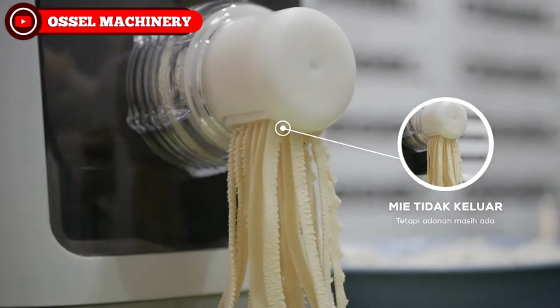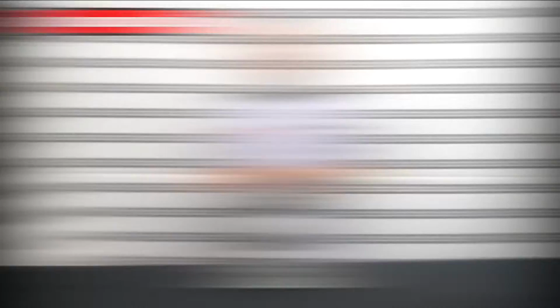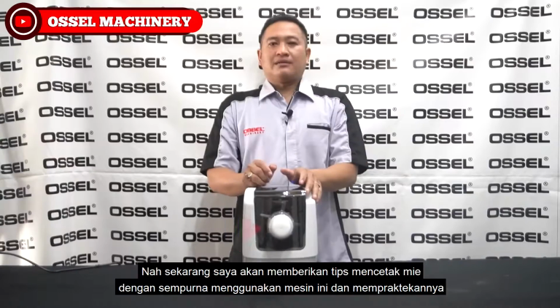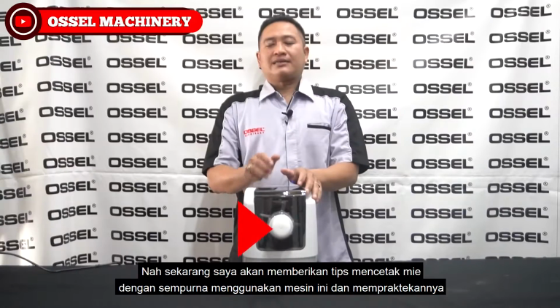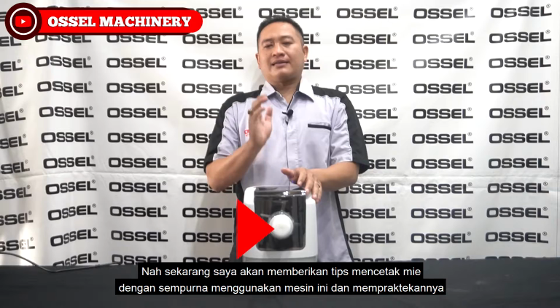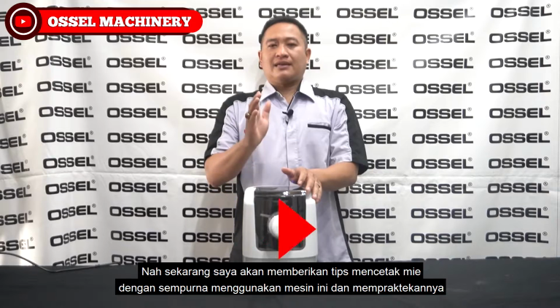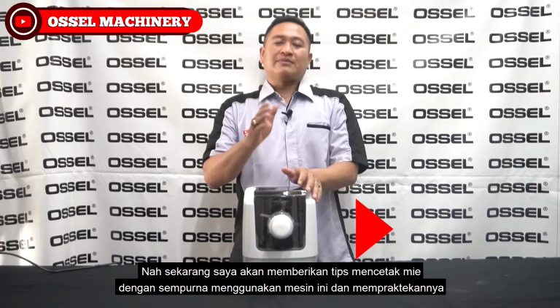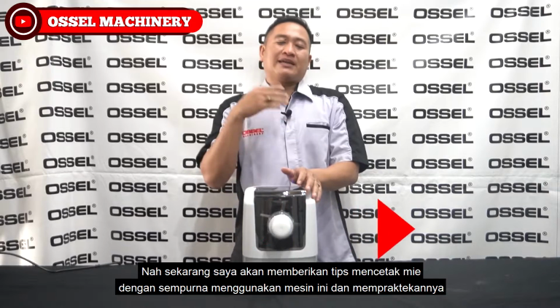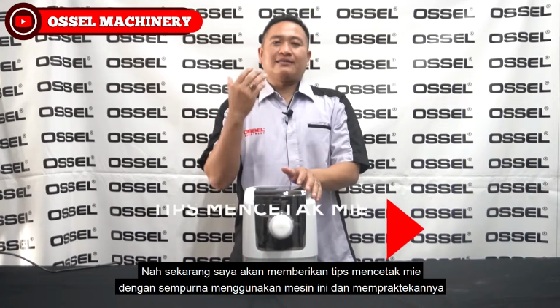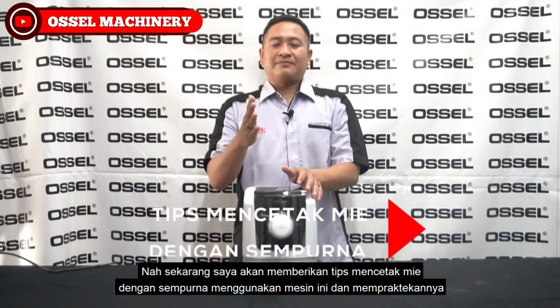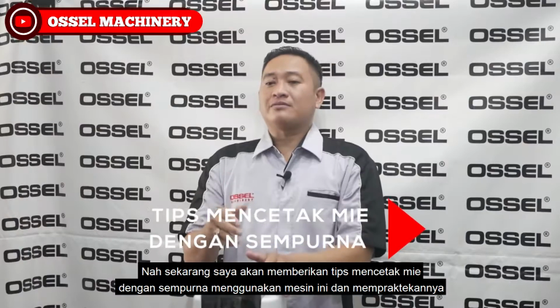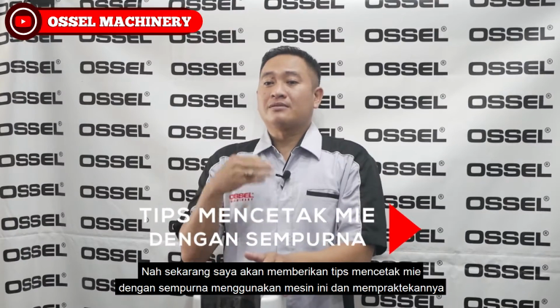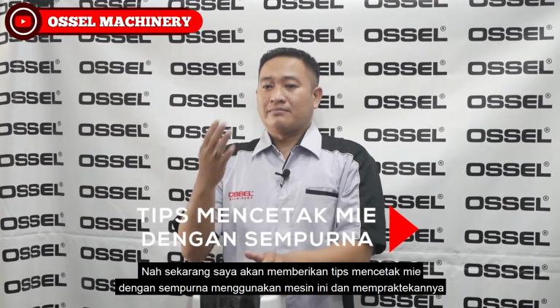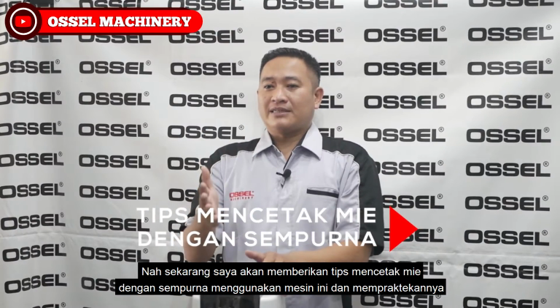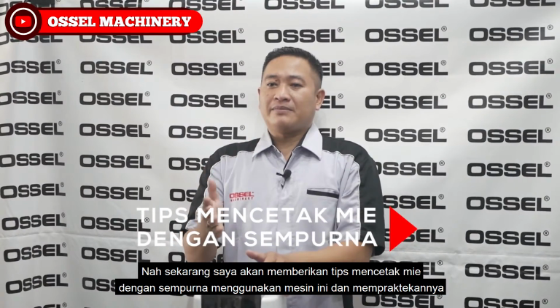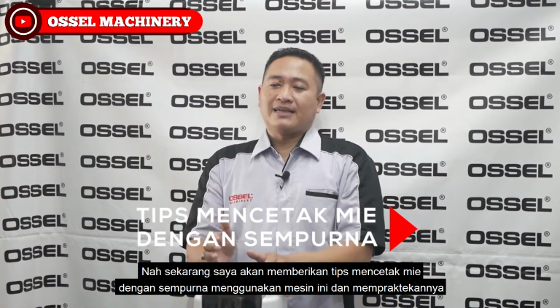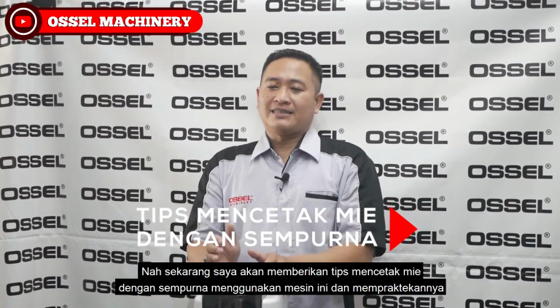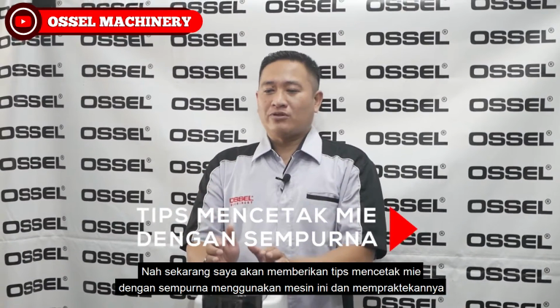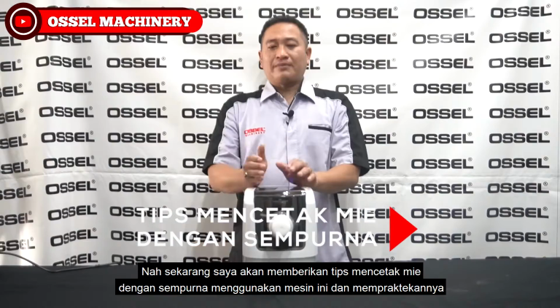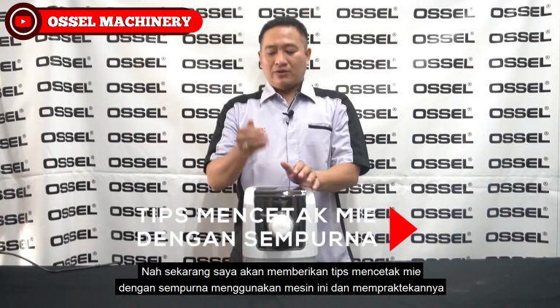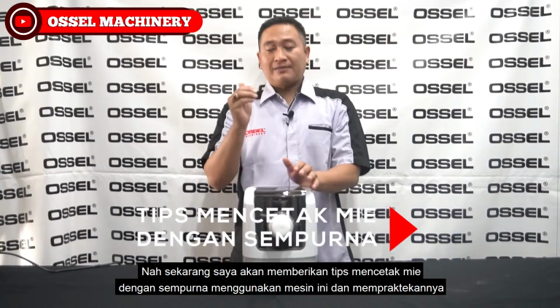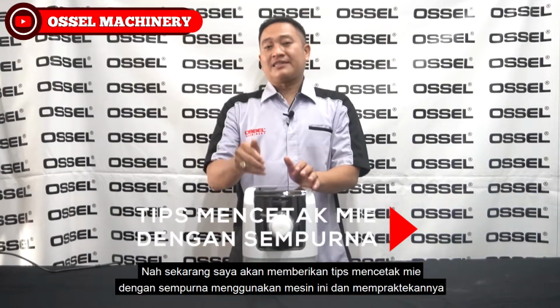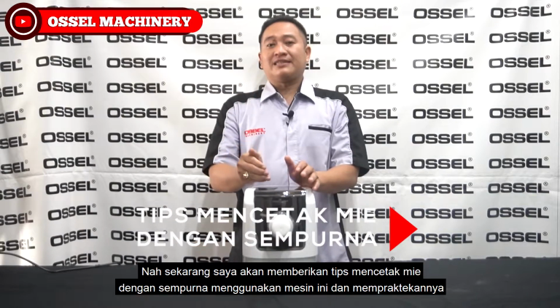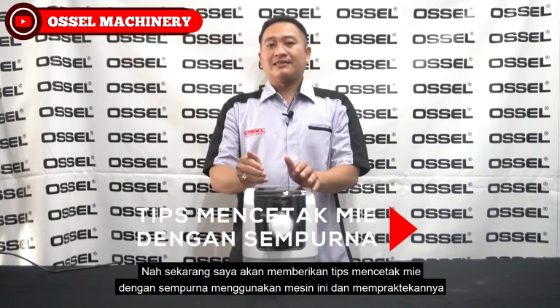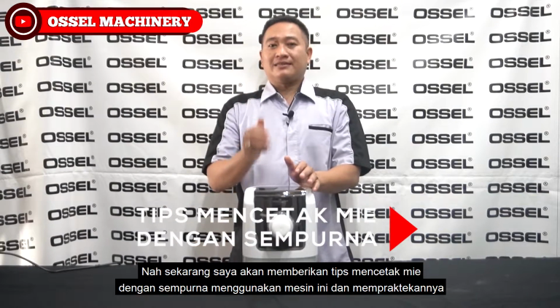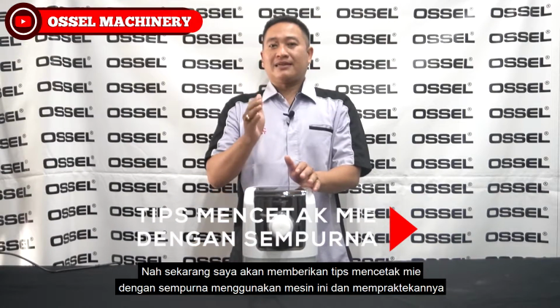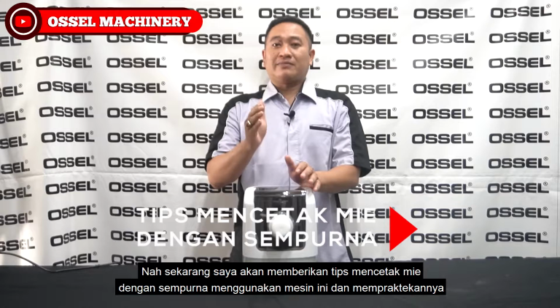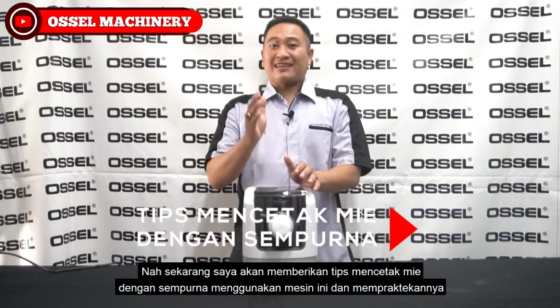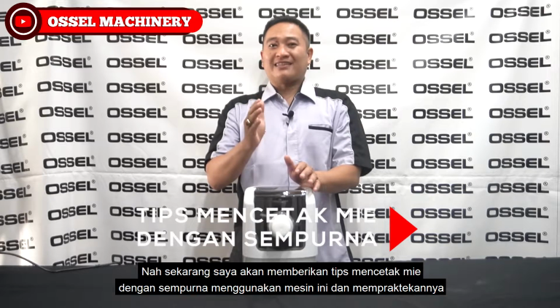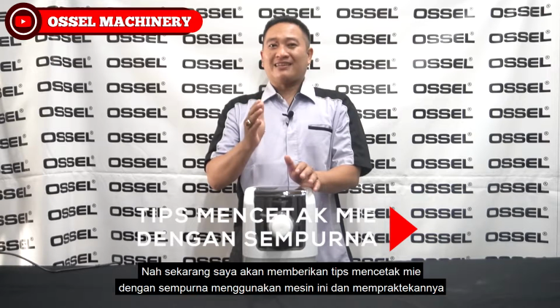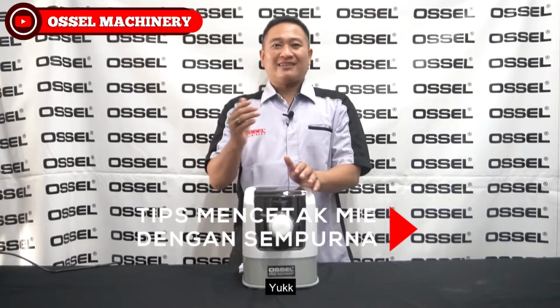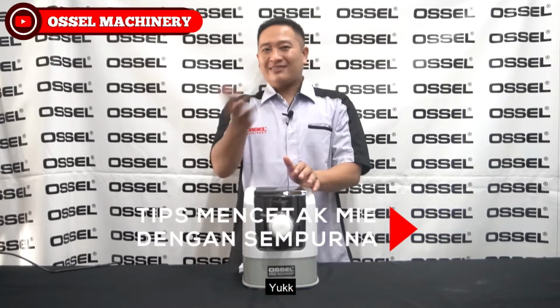Nah, sekarang saya akan memberikan tips mencetak mie dengan sempurna menggunakan mesin ini dan mempraktikannya. Yuk!